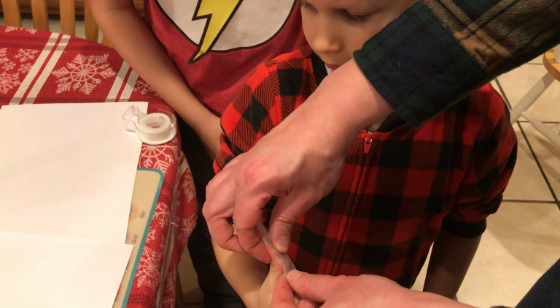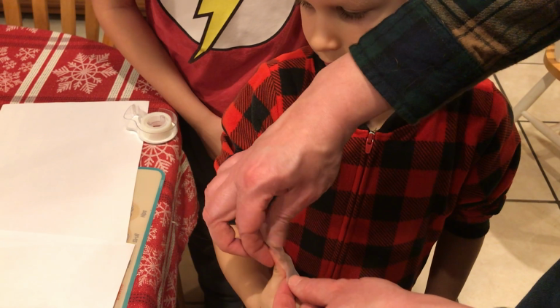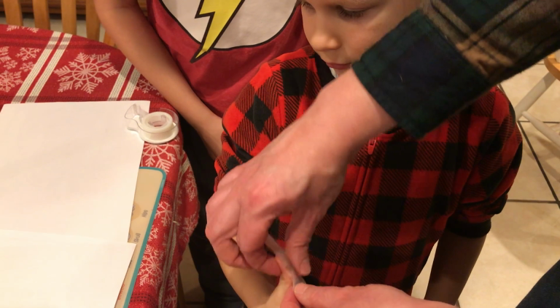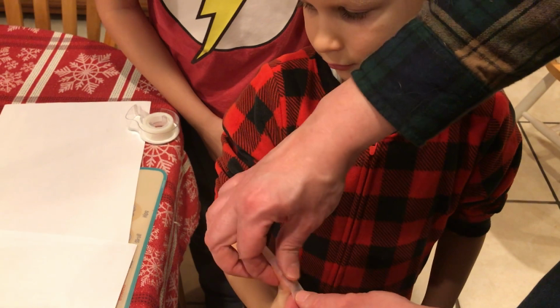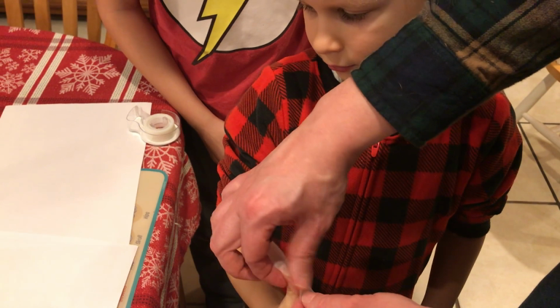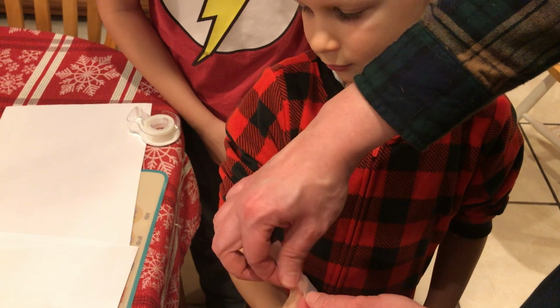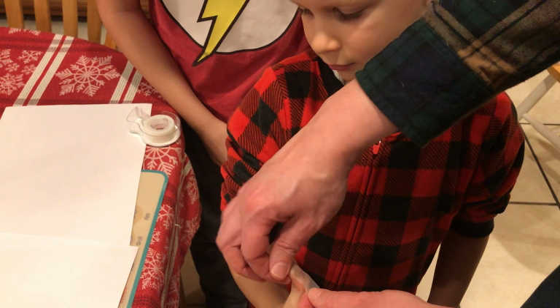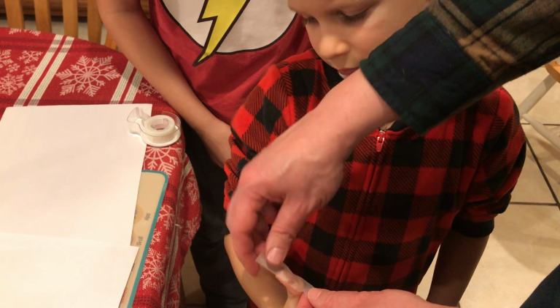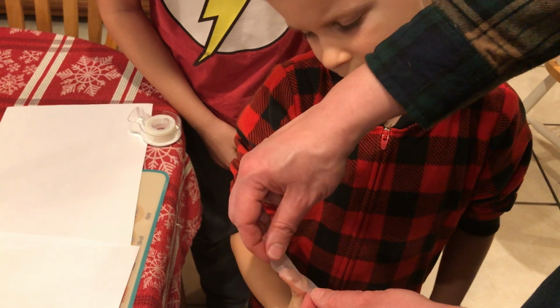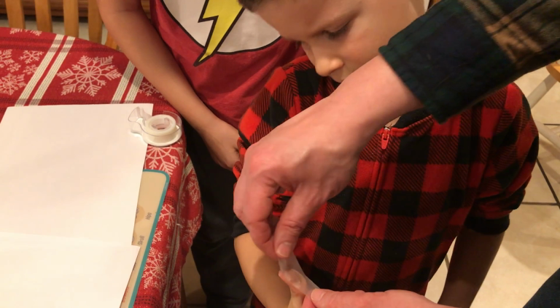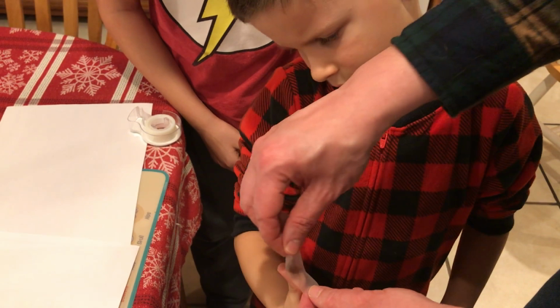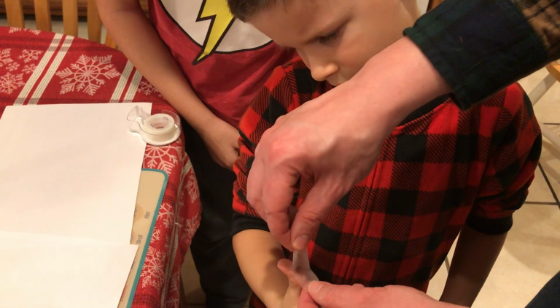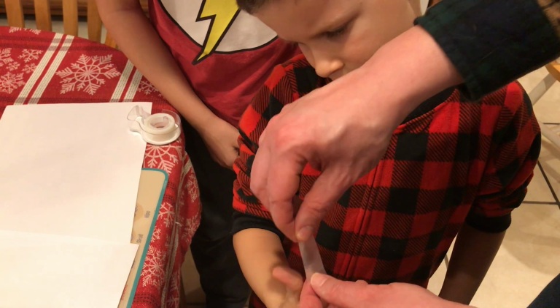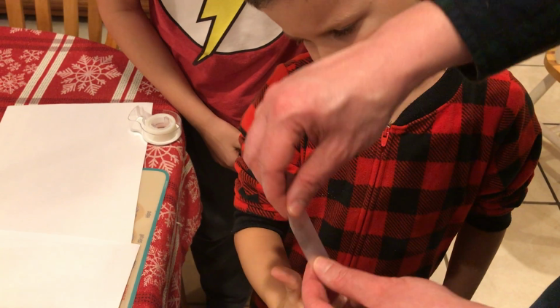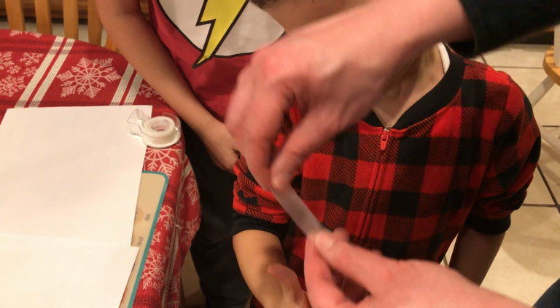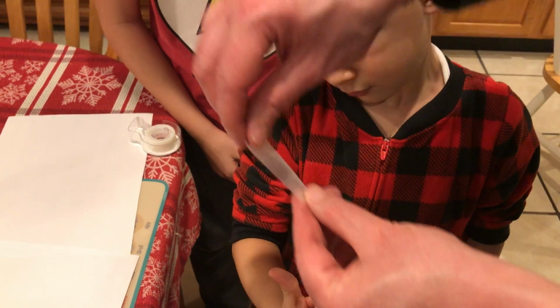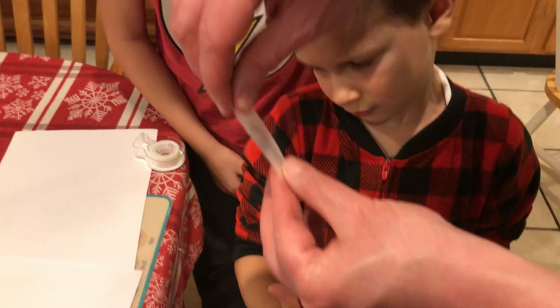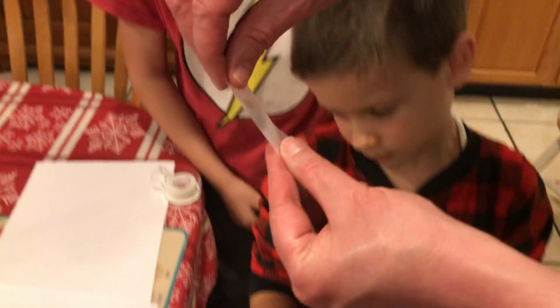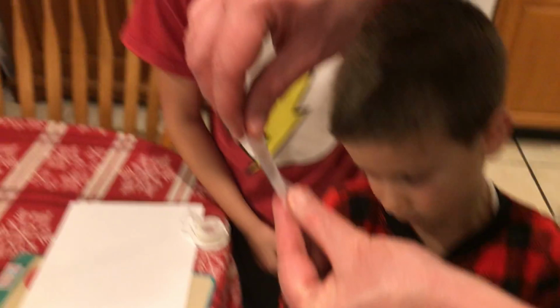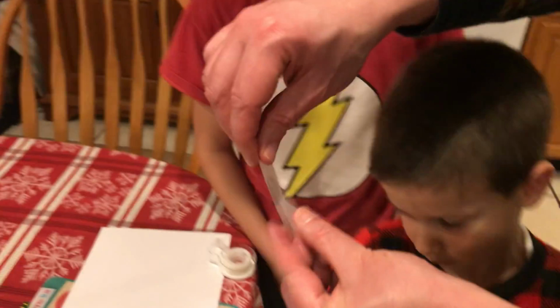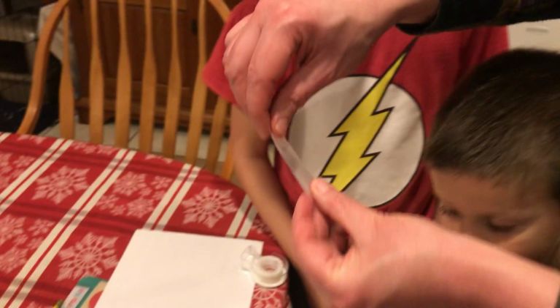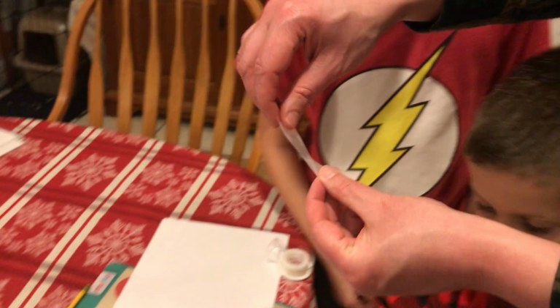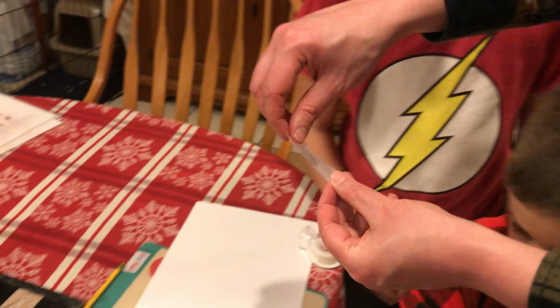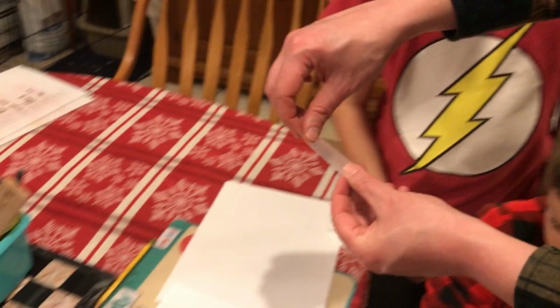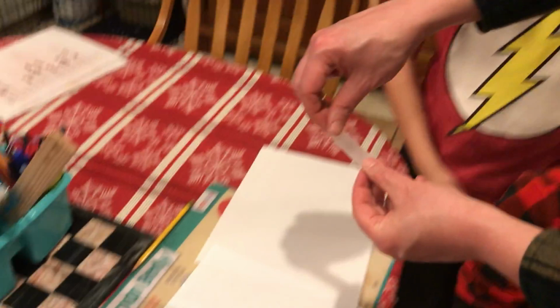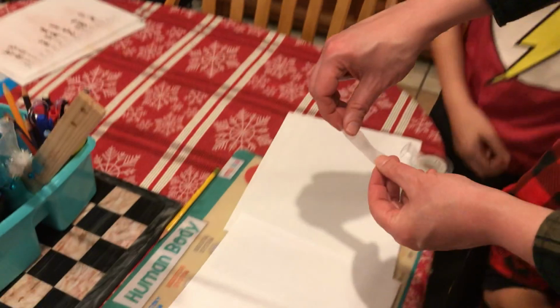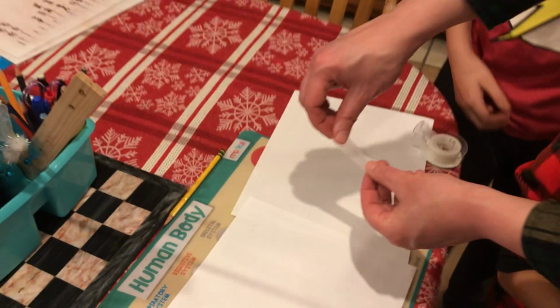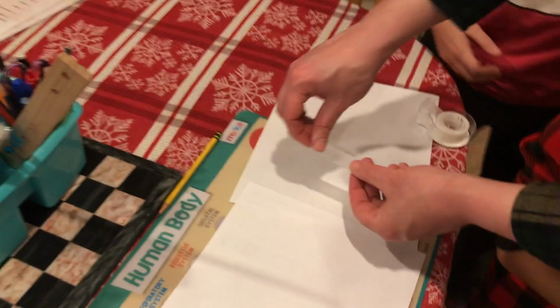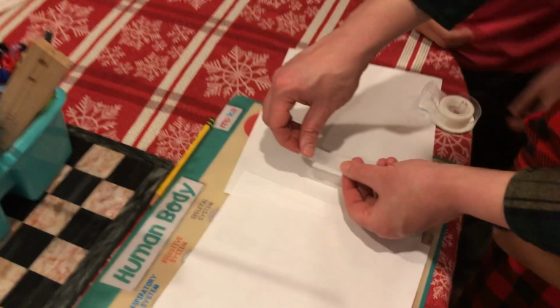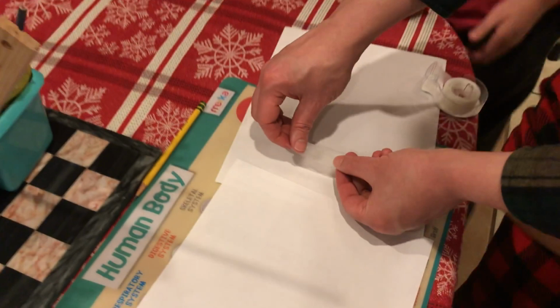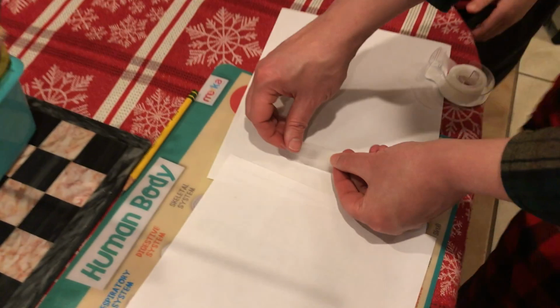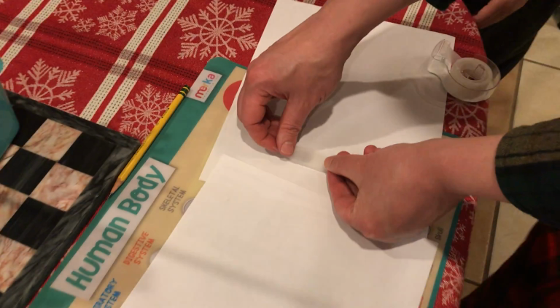I'm gonna get the whole fingerprint, smooth it down, take it off, and we're just gonna place it on a clean sheet of paper.